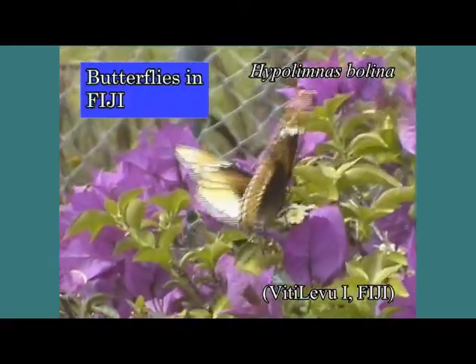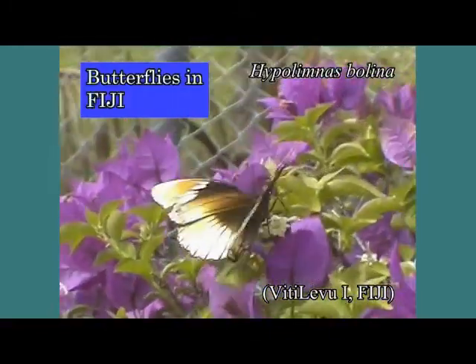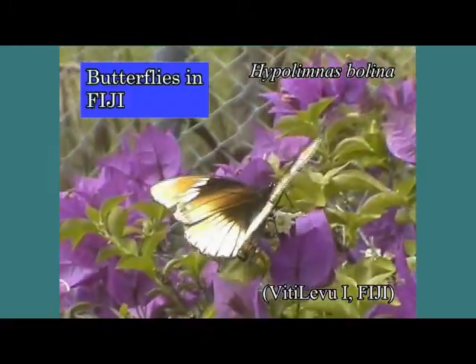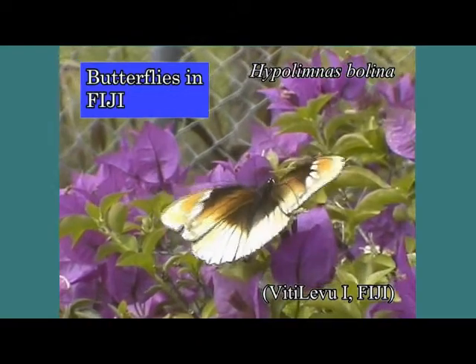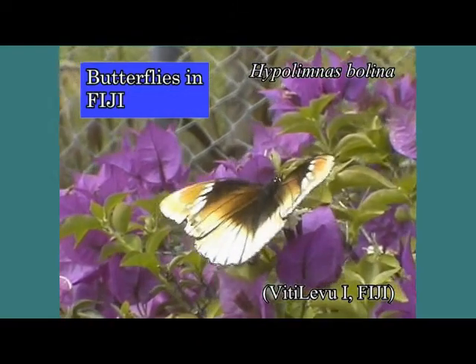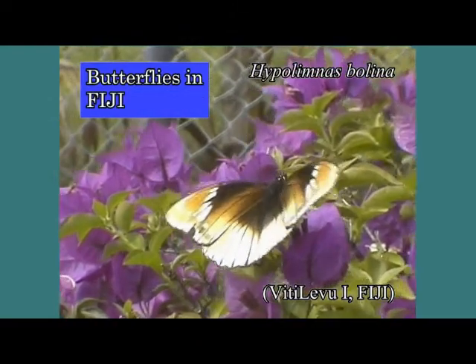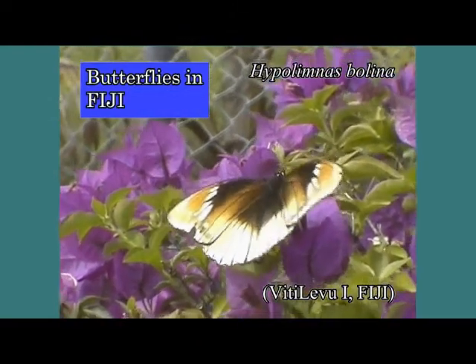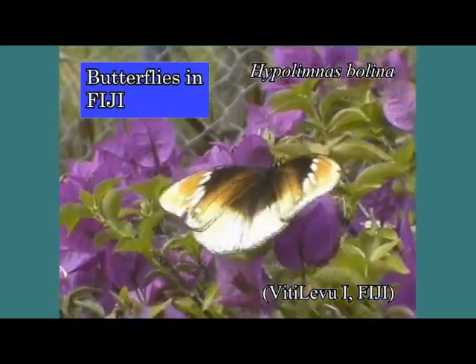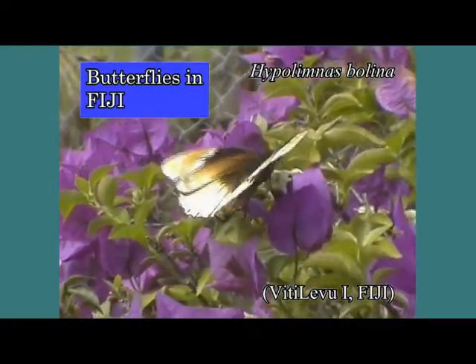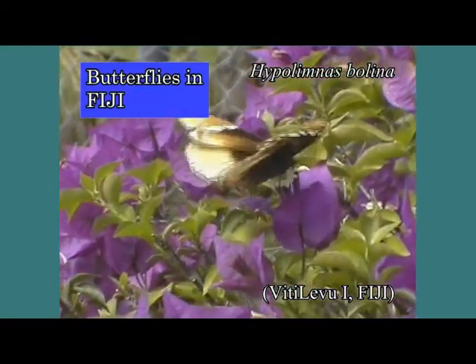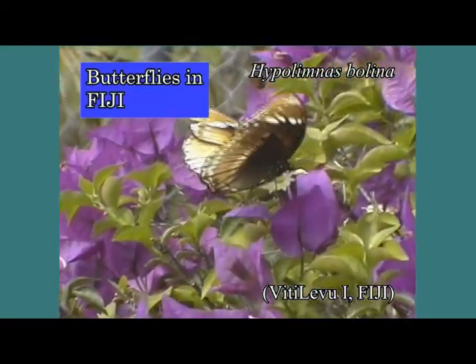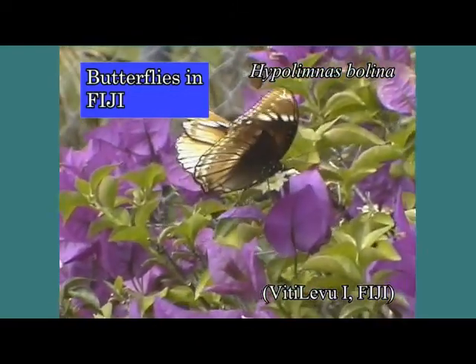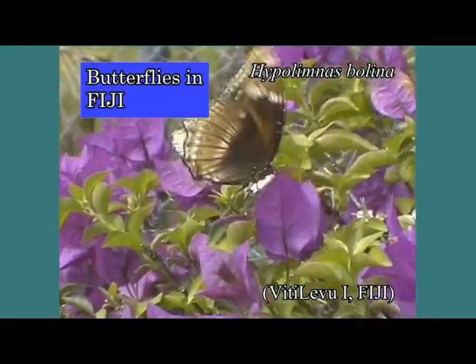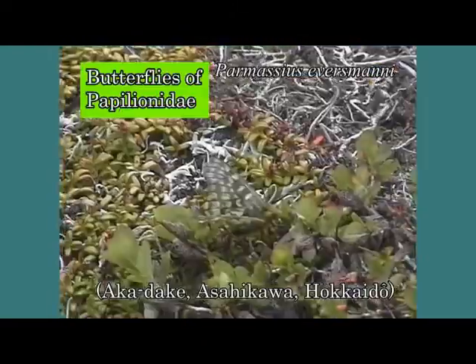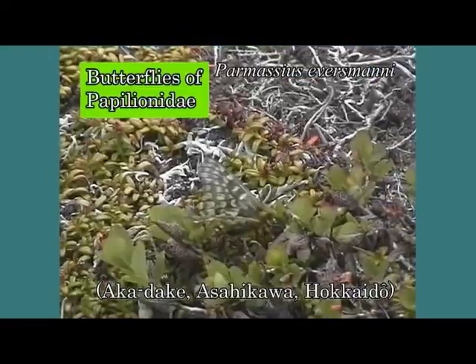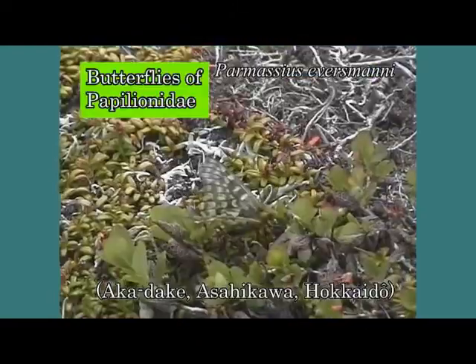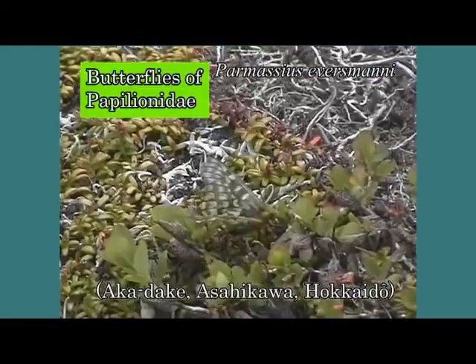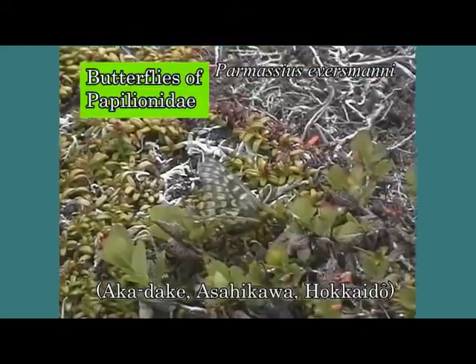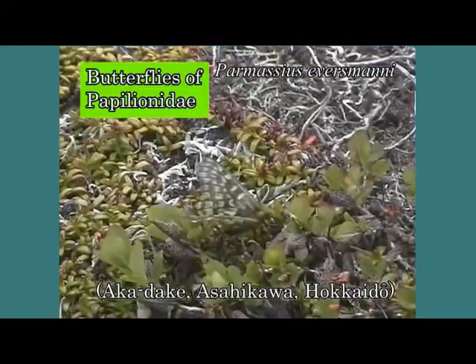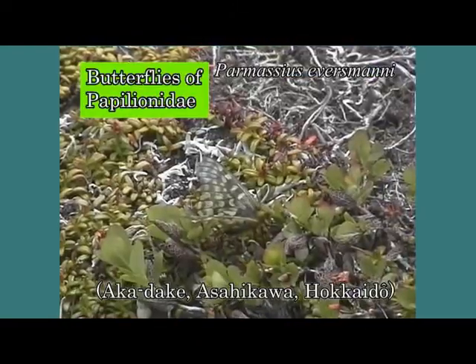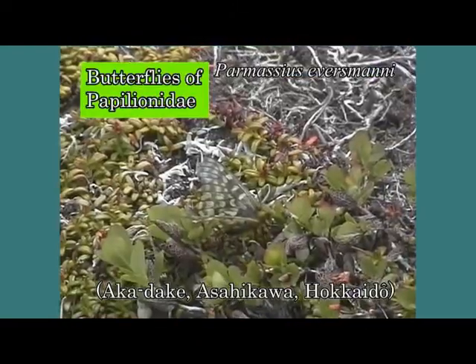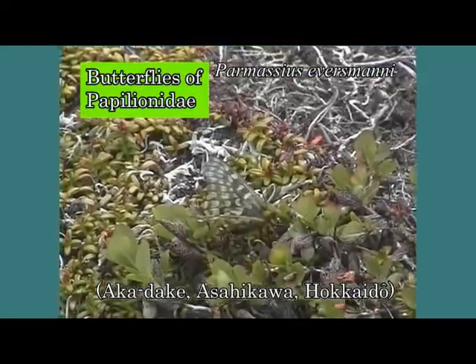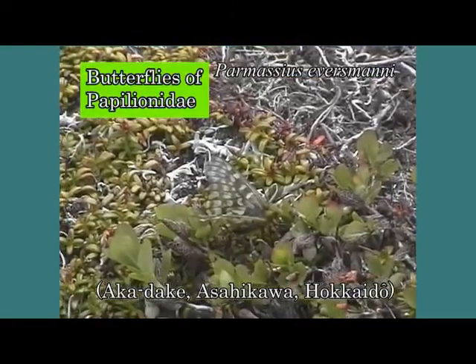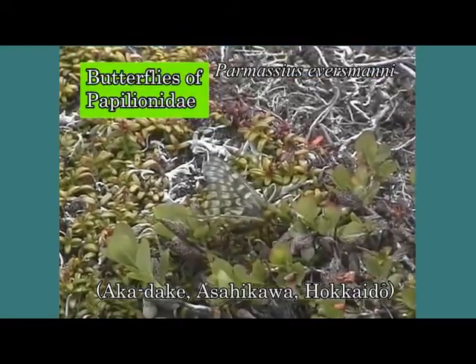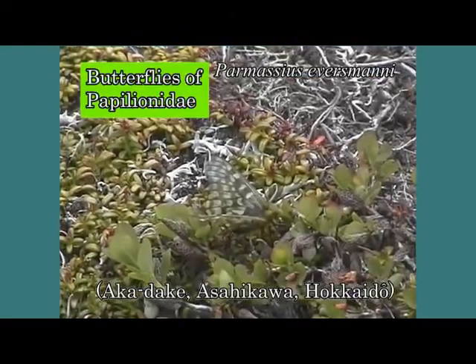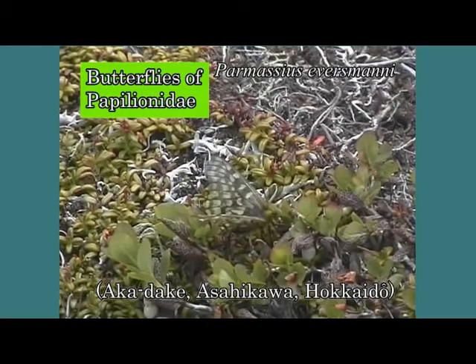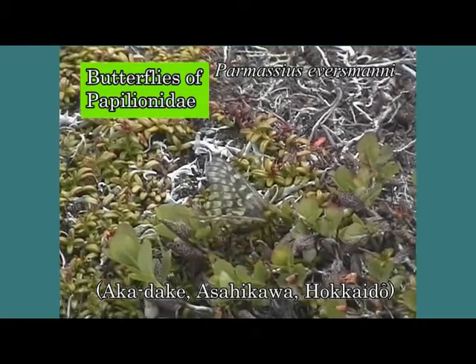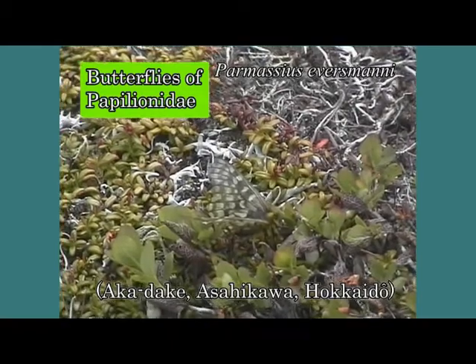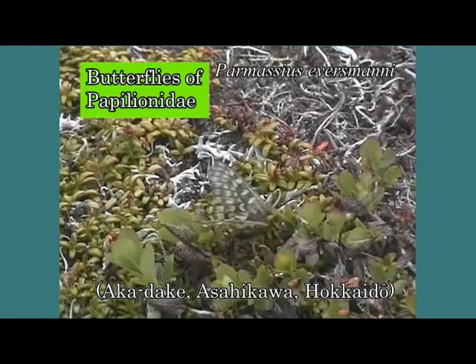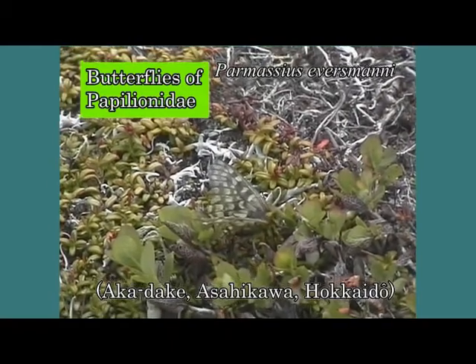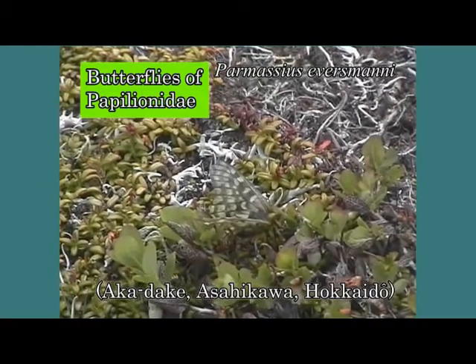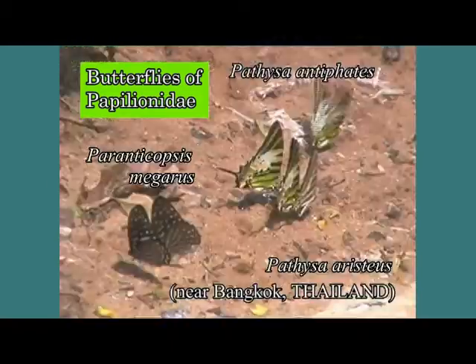We will show these results, but first we briefly introduce Papilio butterflies in general — that is, about the Papilionidae worldwide.